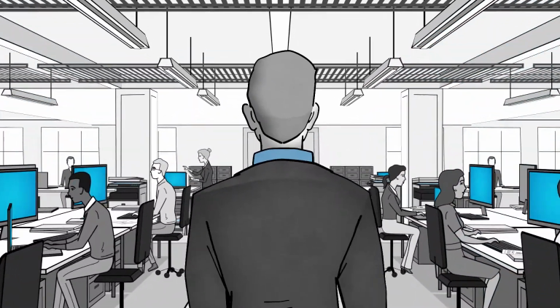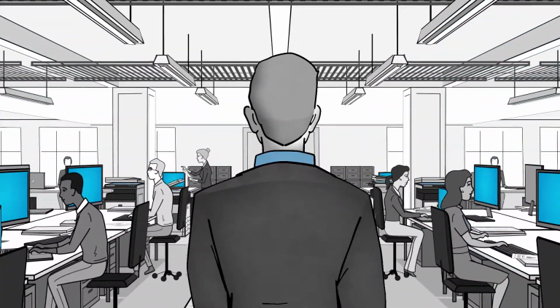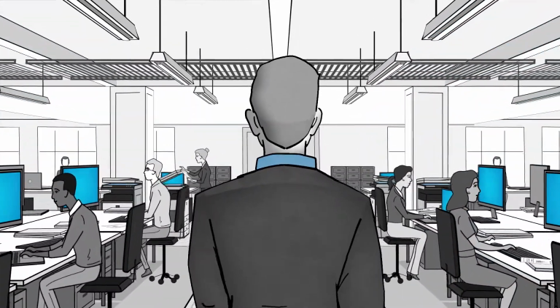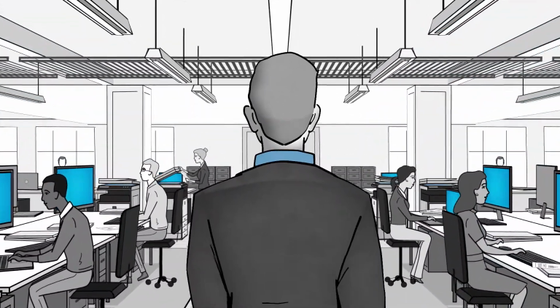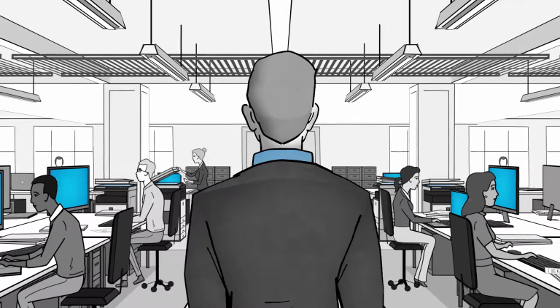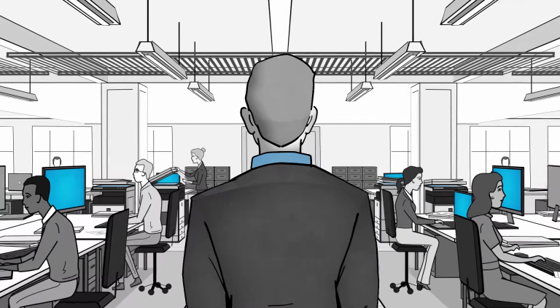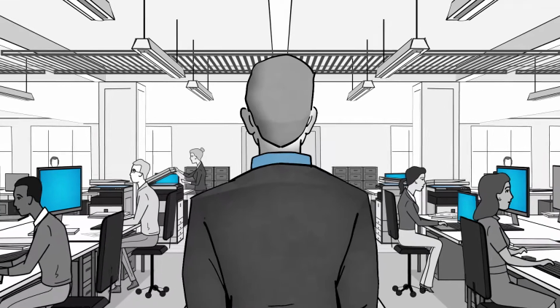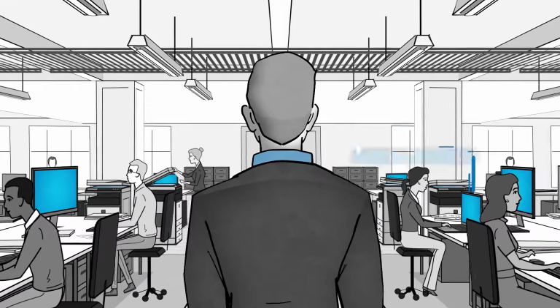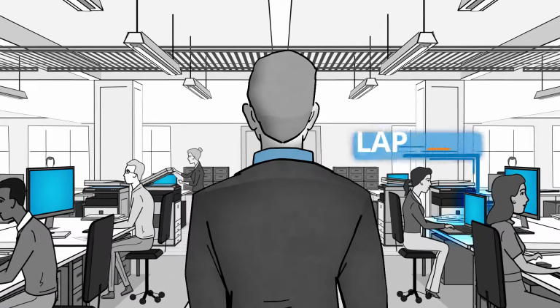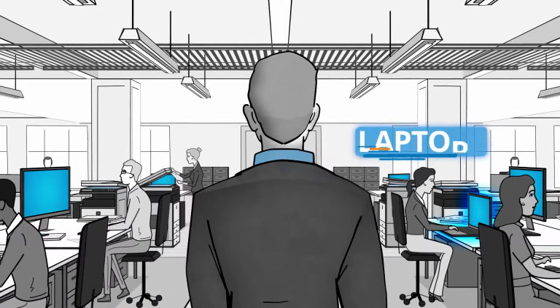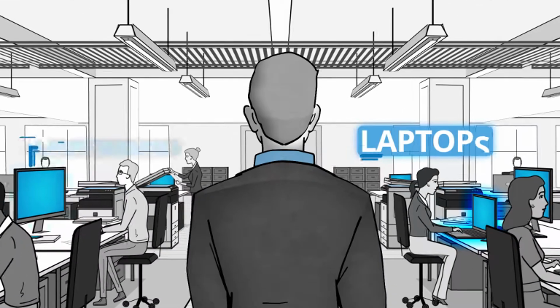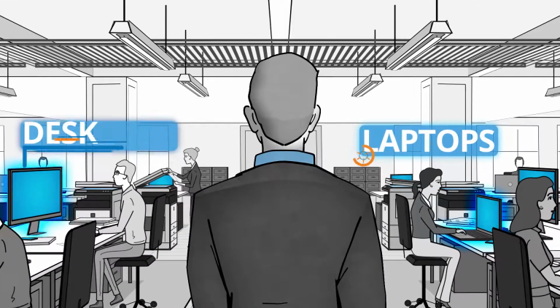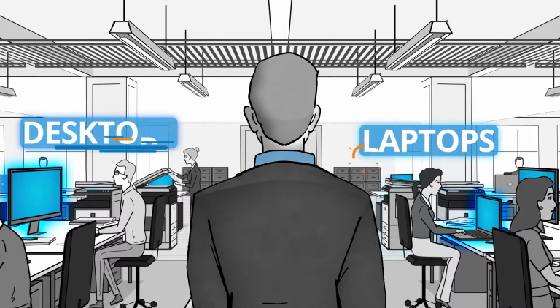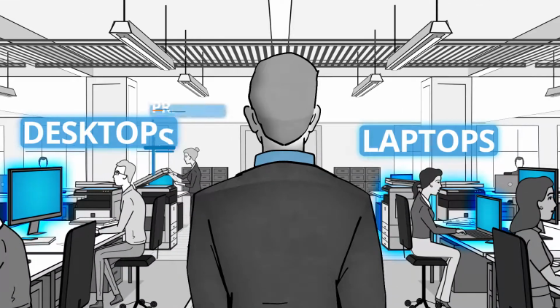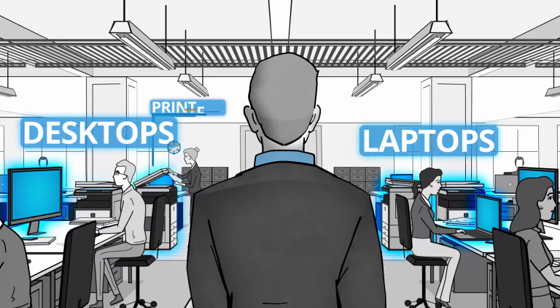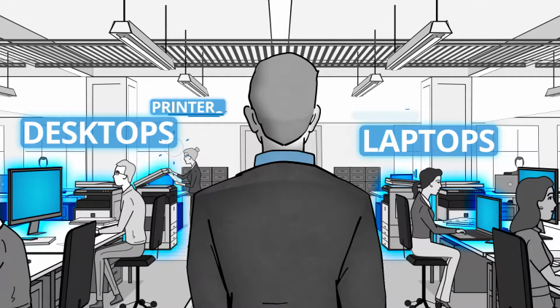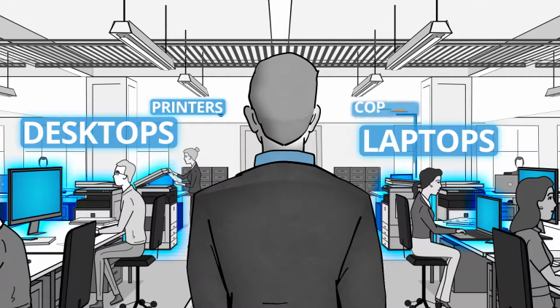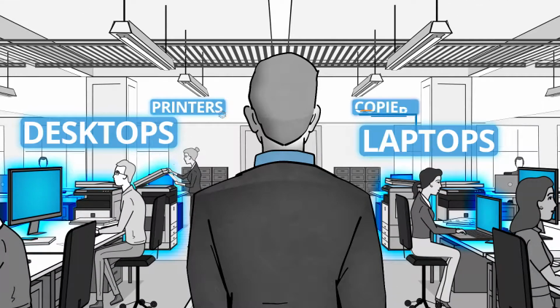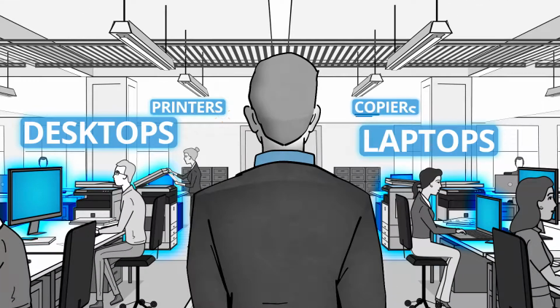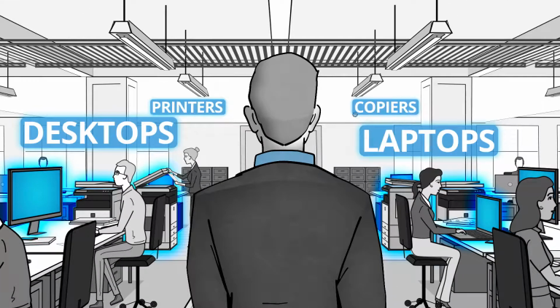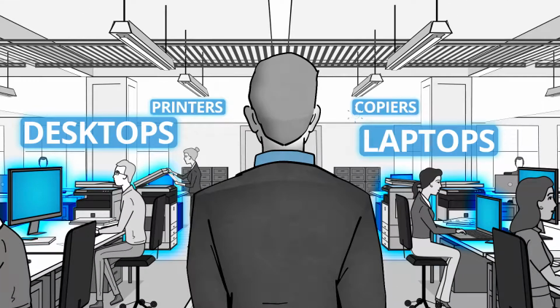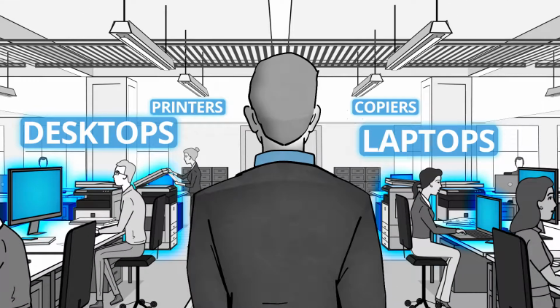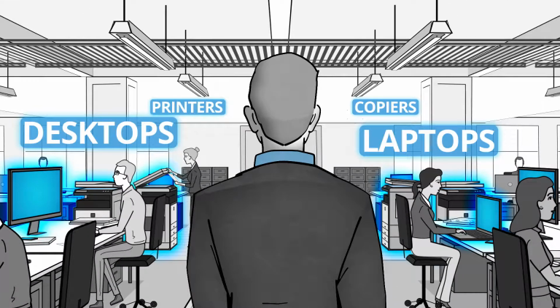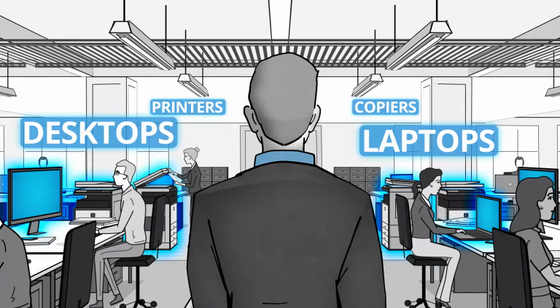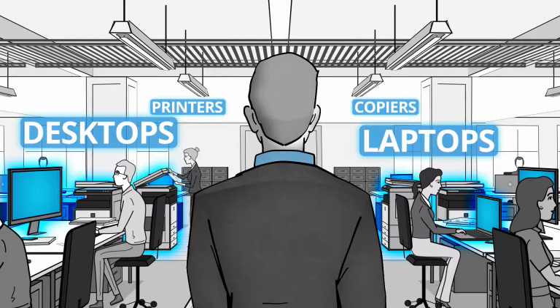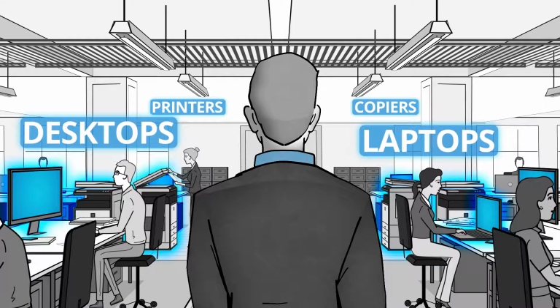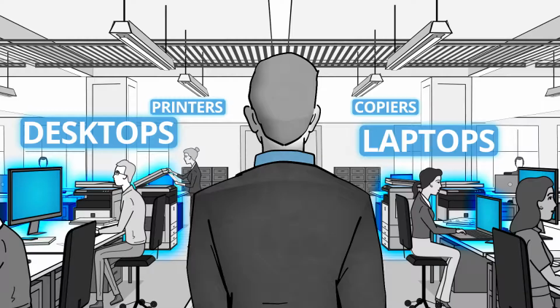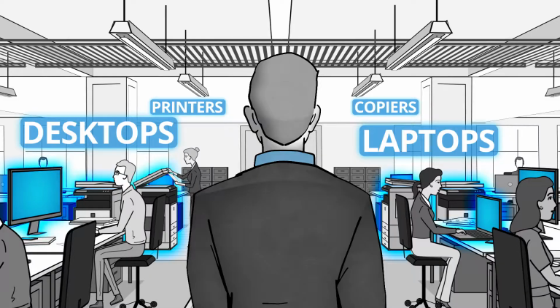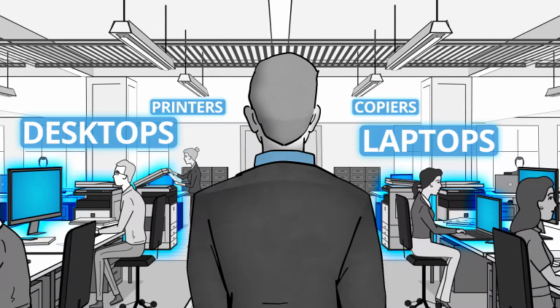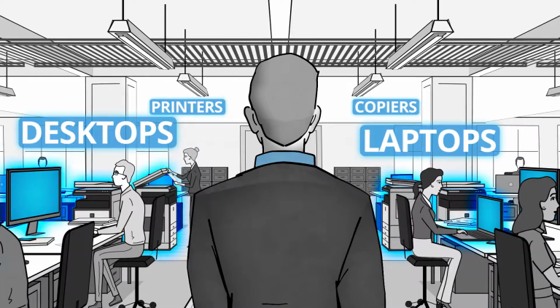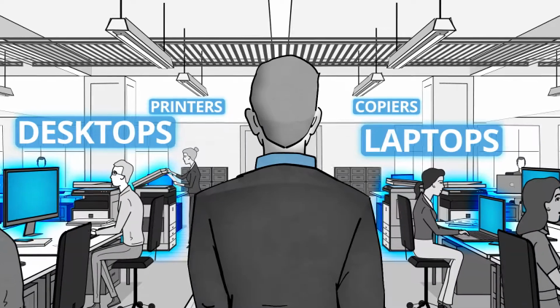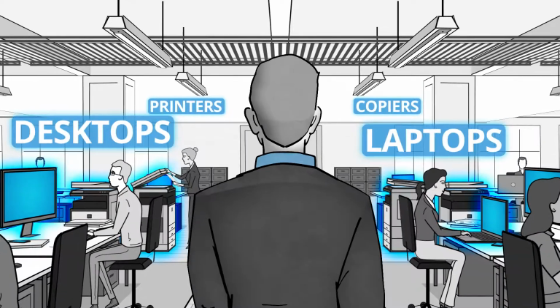Because more employees means more laptops, desktops, printers, and copiers so that your team can continue working without interruption.